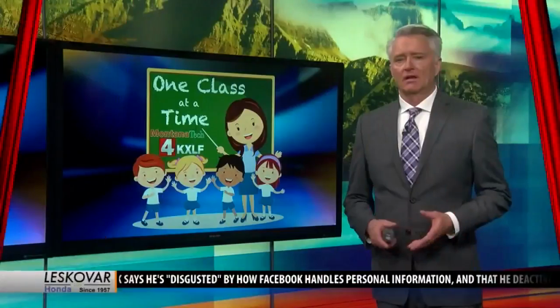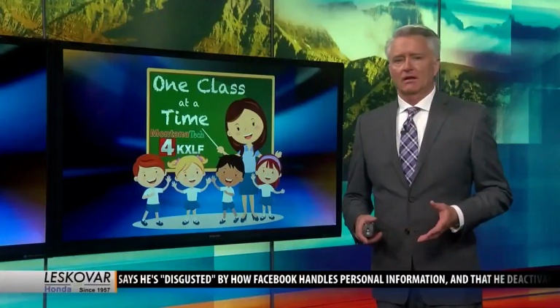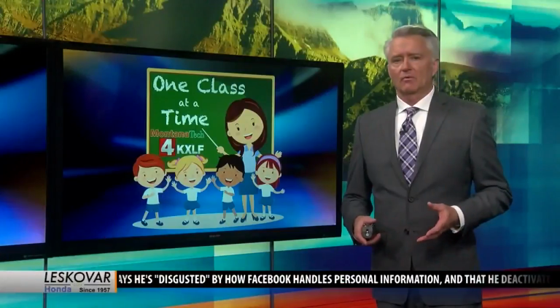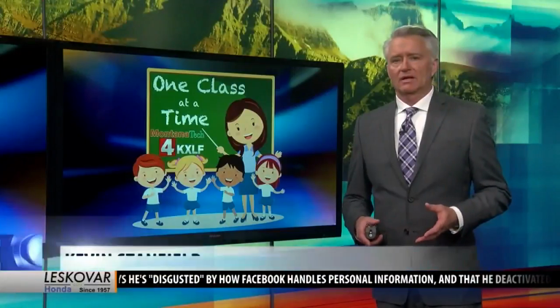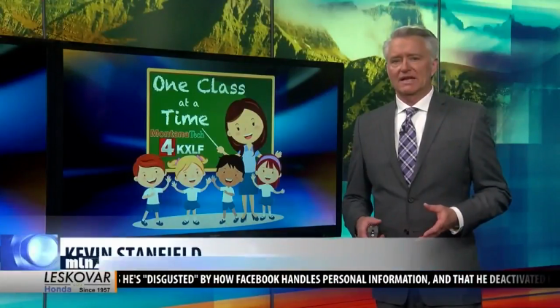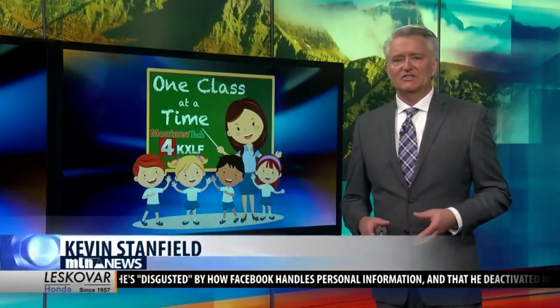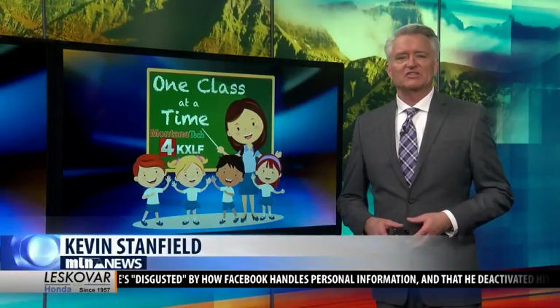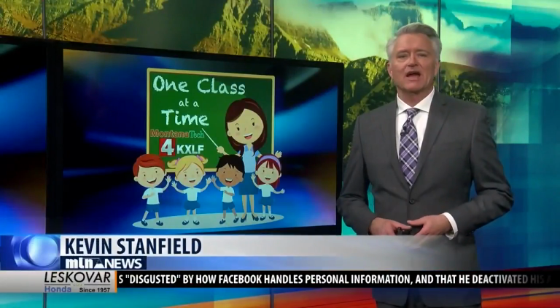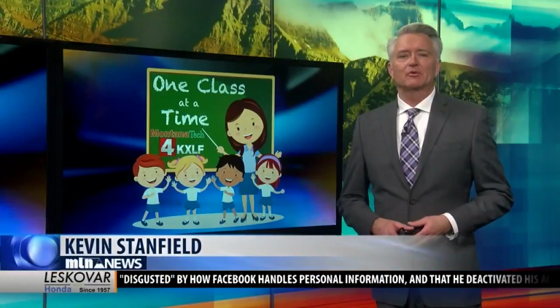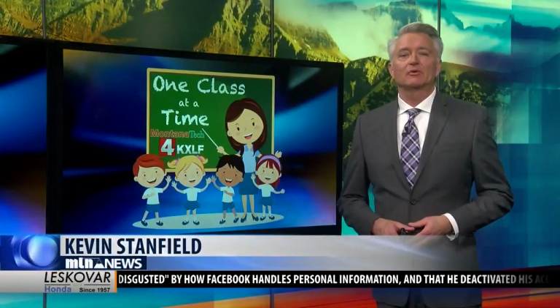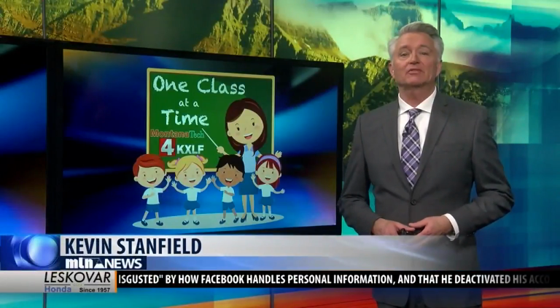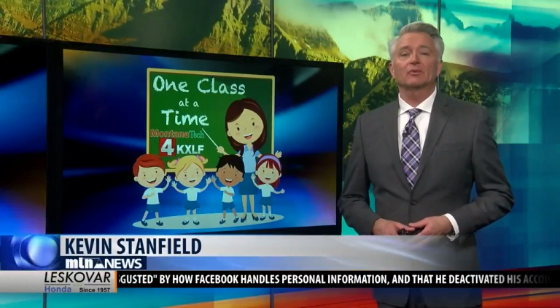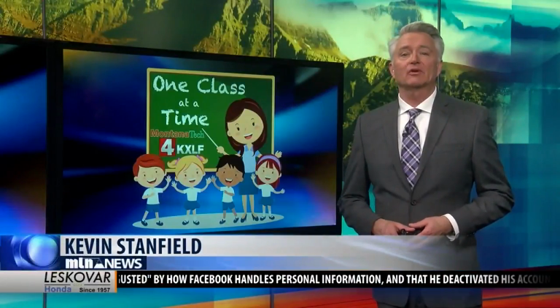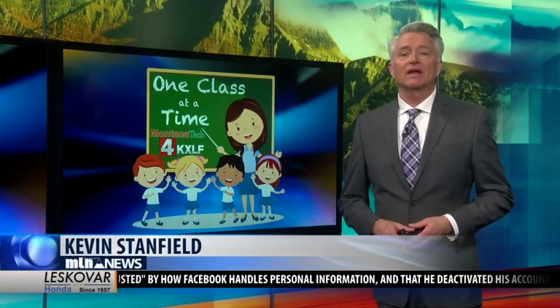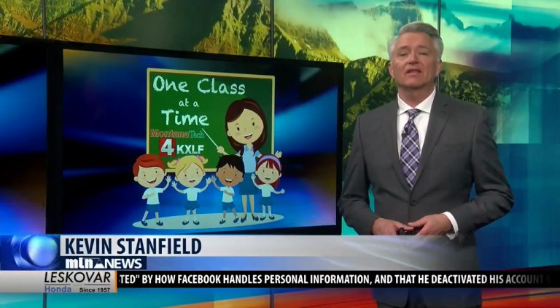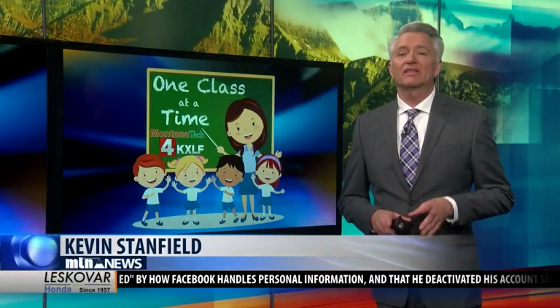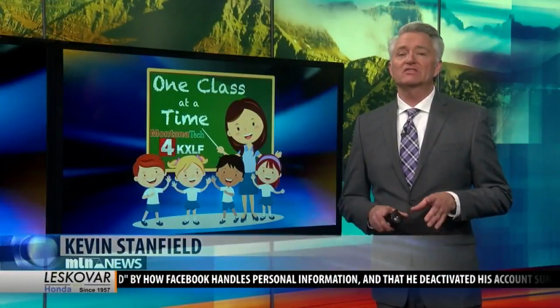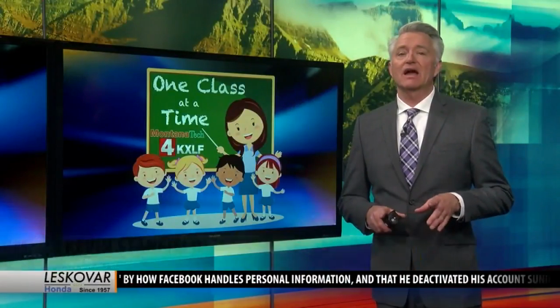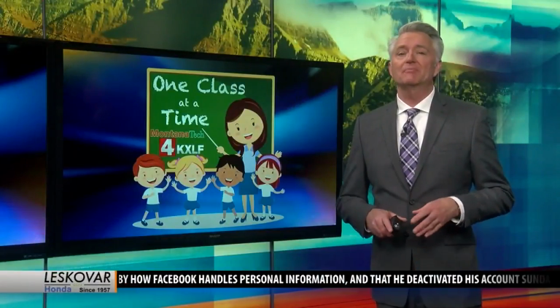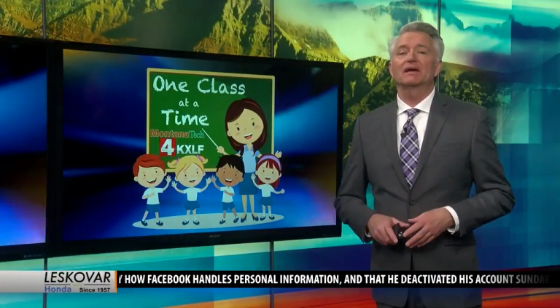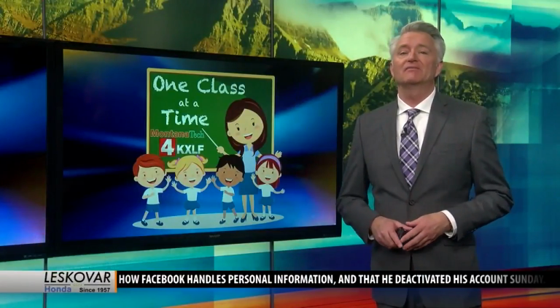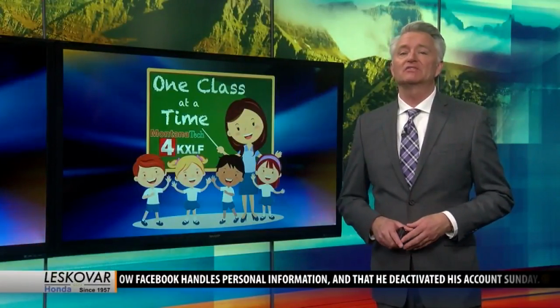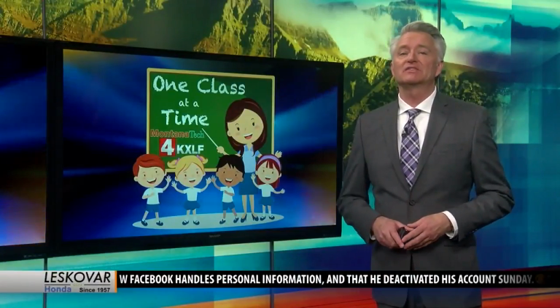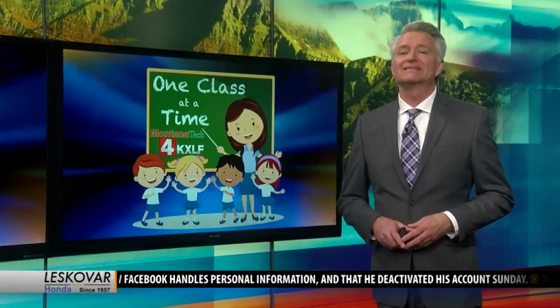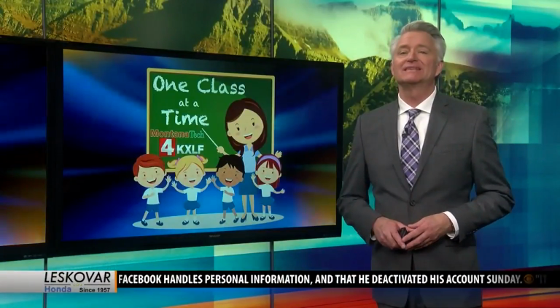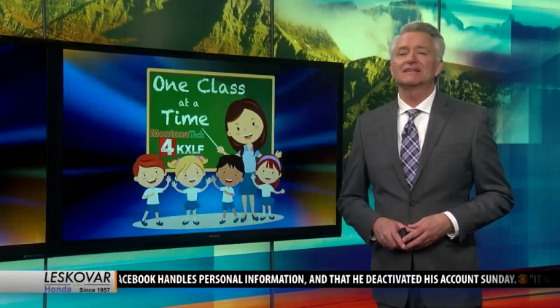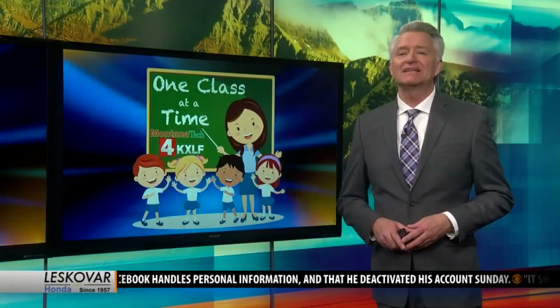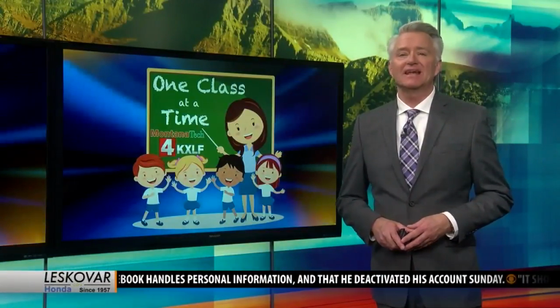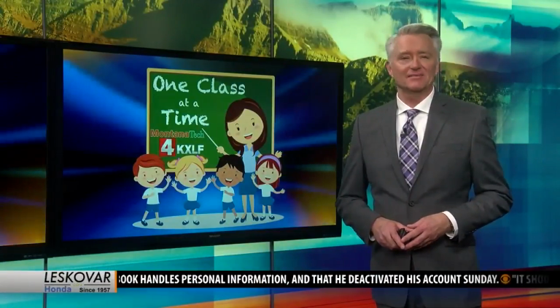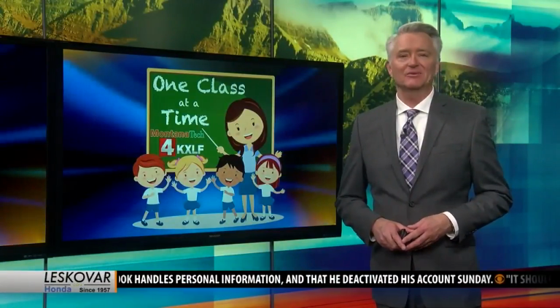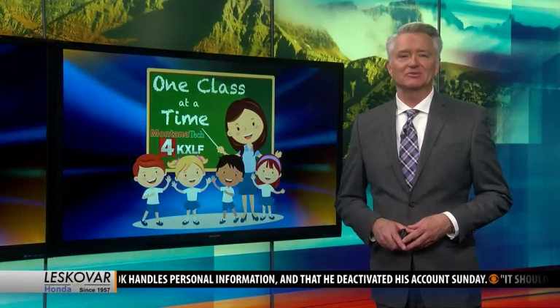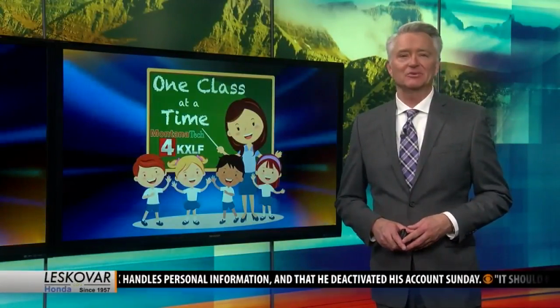Our One Class at a Time crew hit the road again, this time paying a visit to Dillon Elementary School.